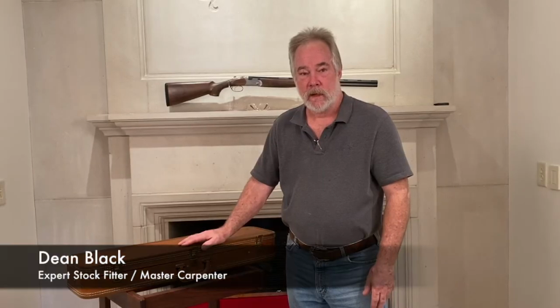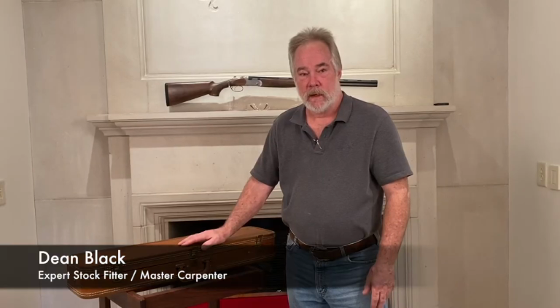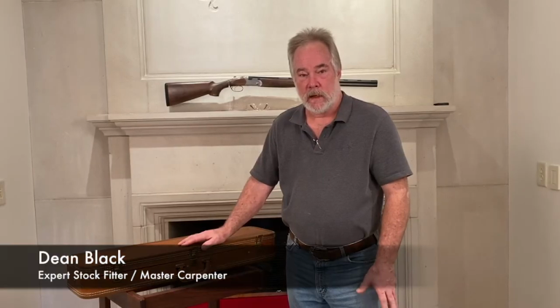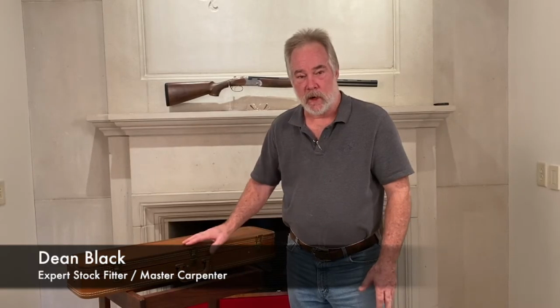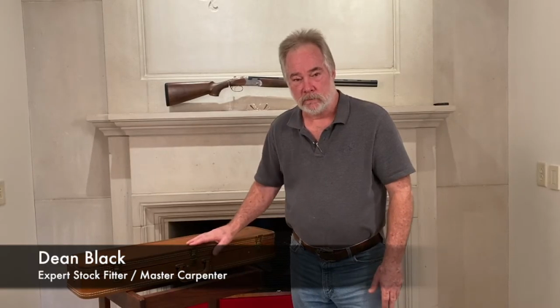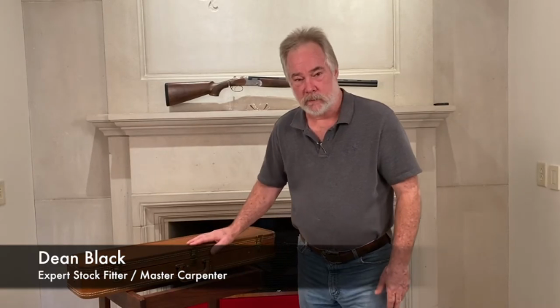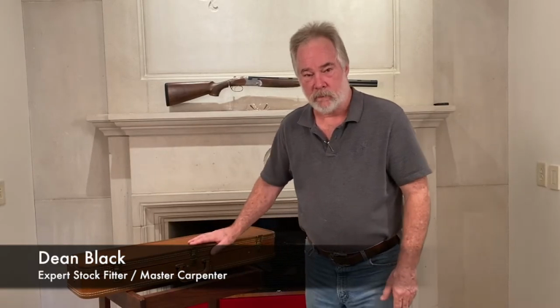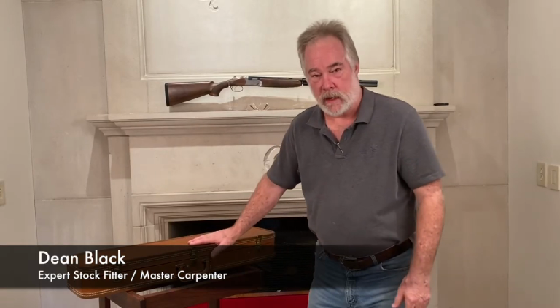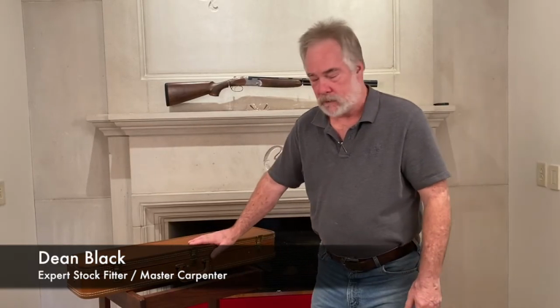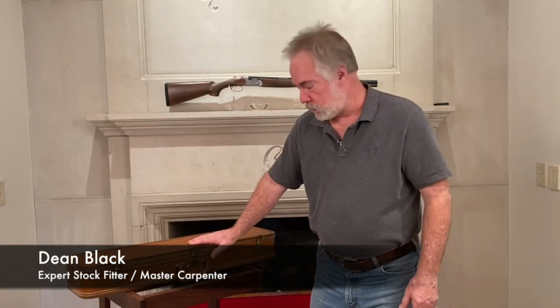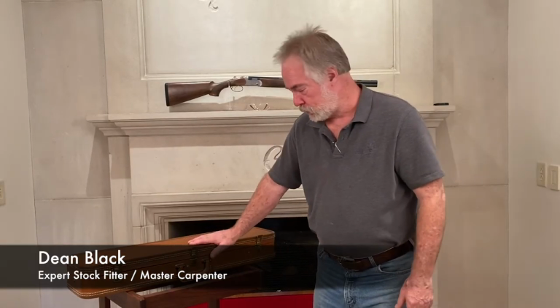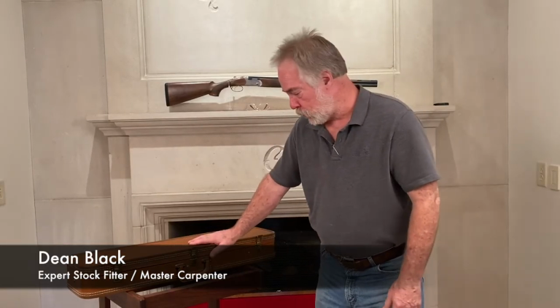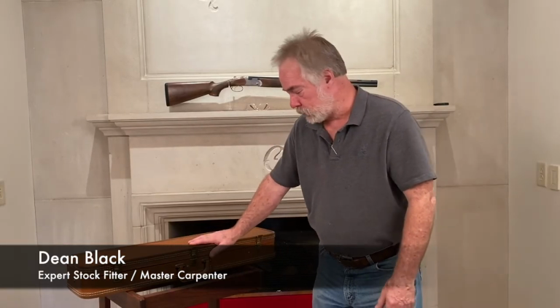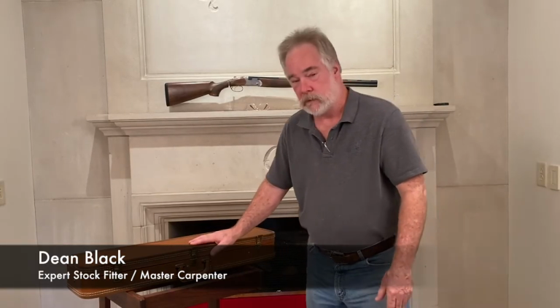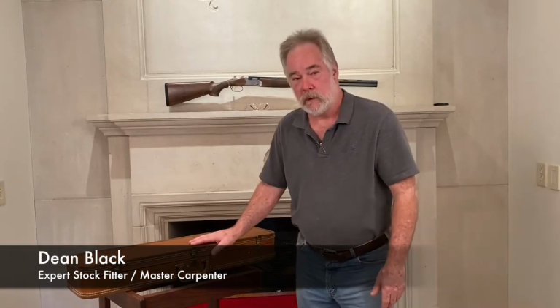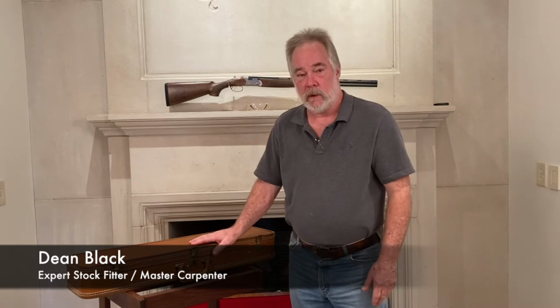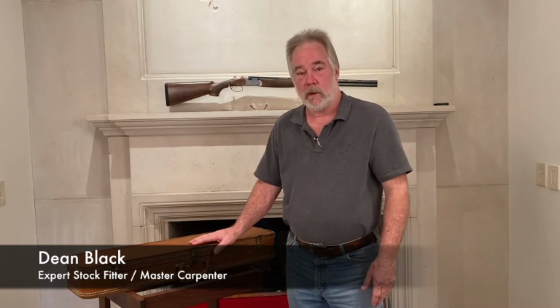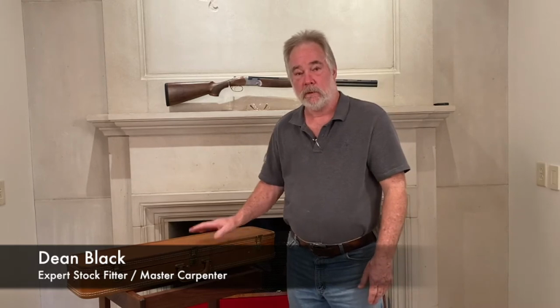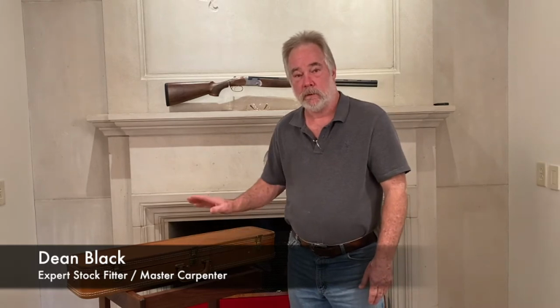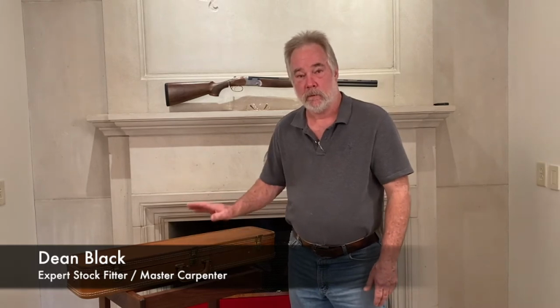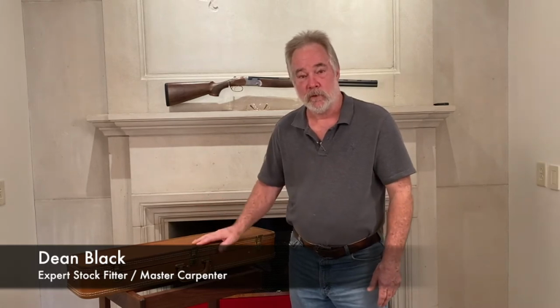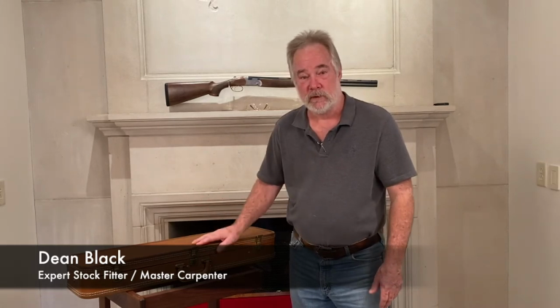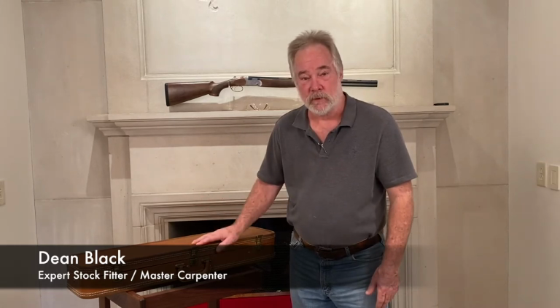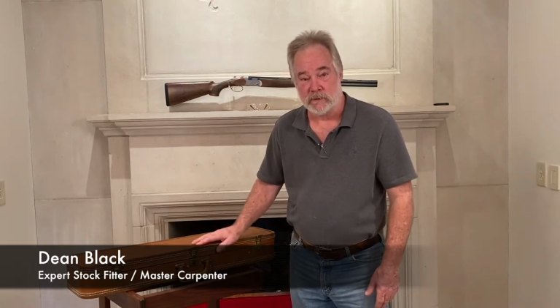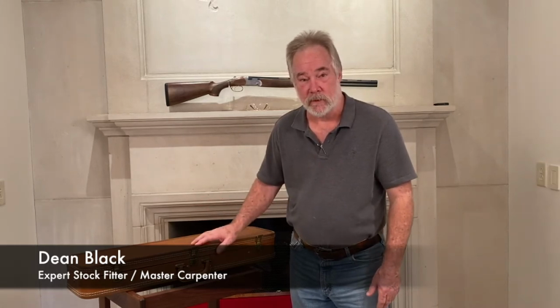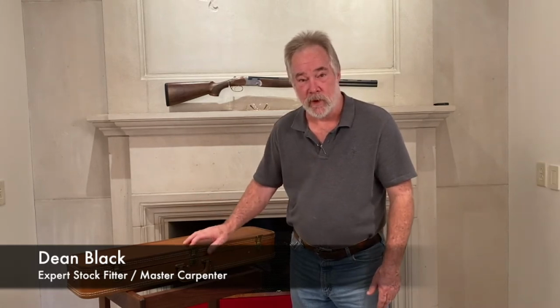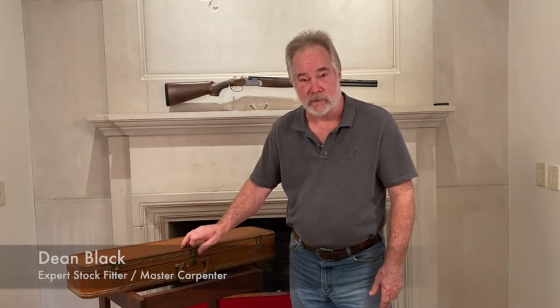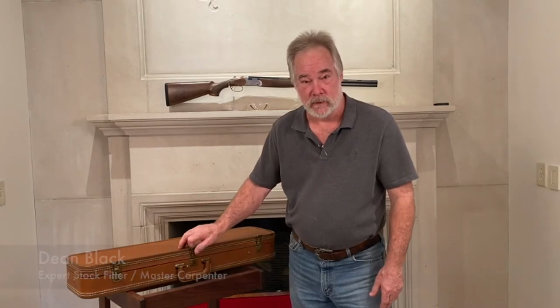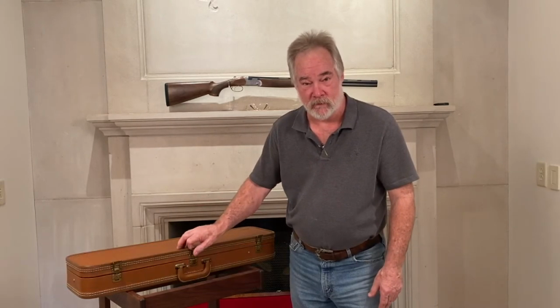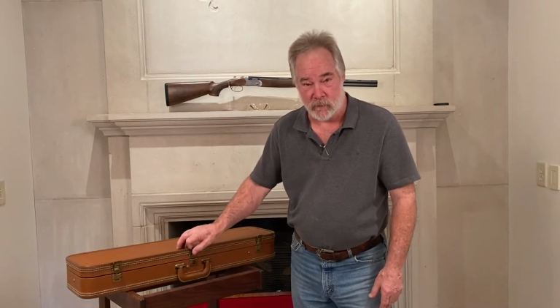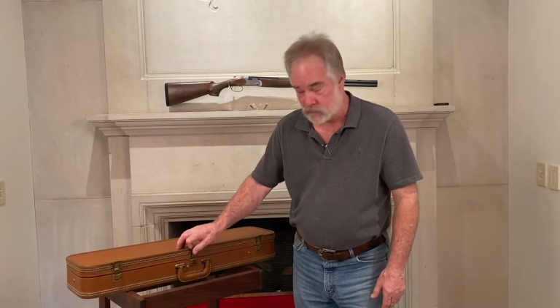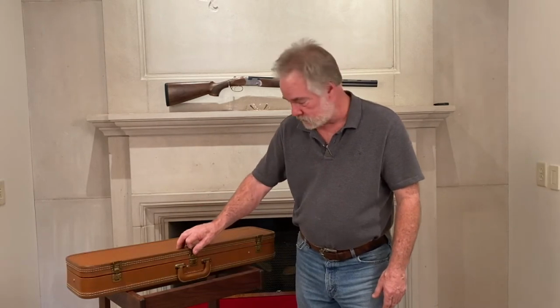Hey y'all, Dane Black, Caliber Sports. Want to see what Santa Claus' Elf brought us.